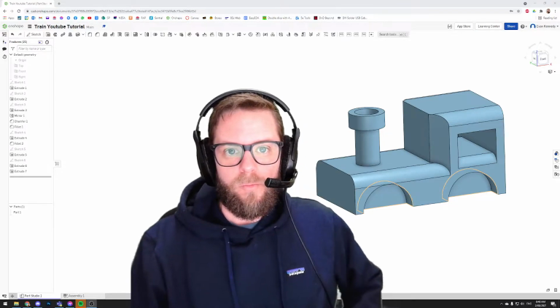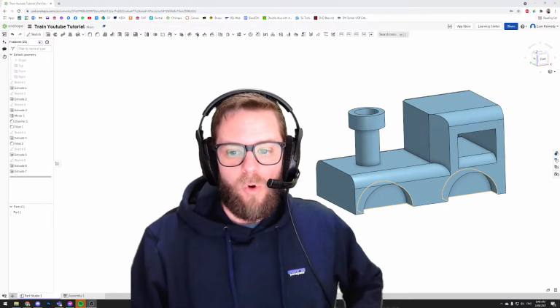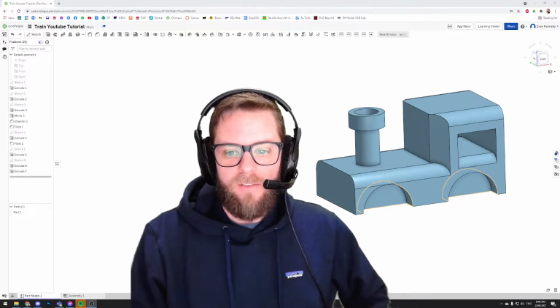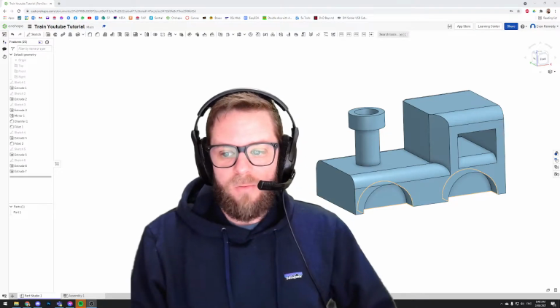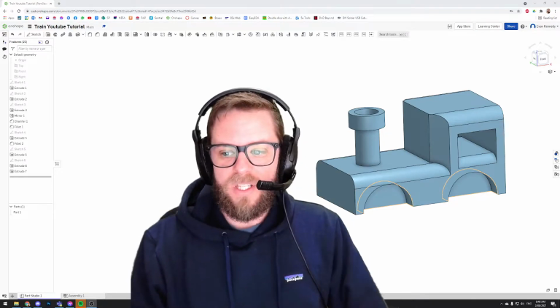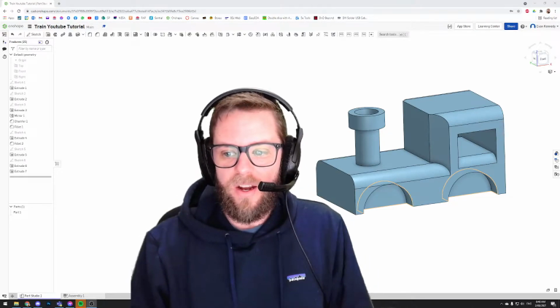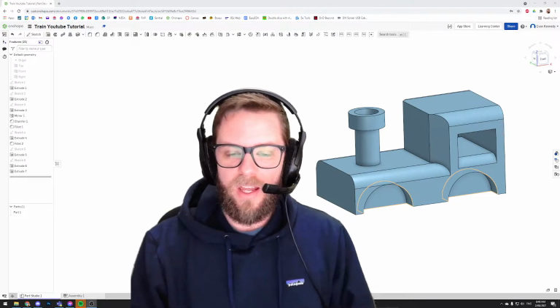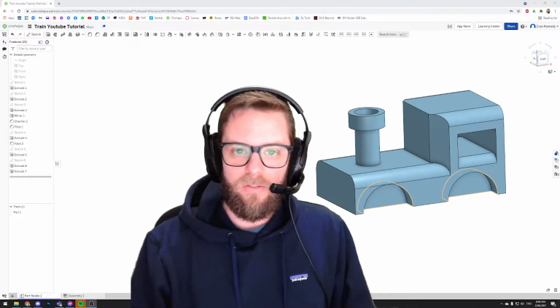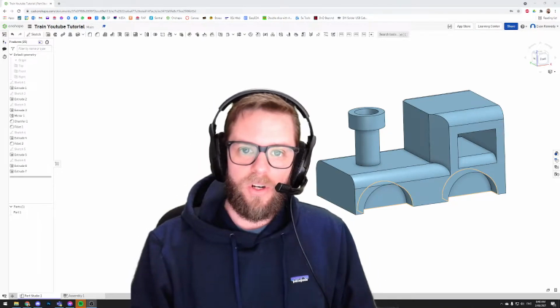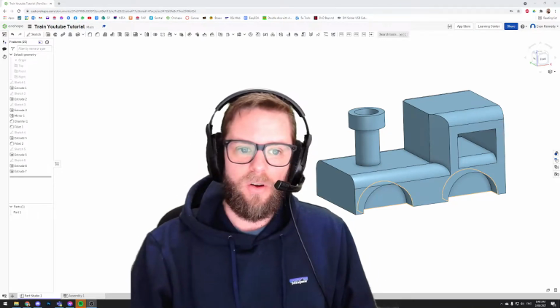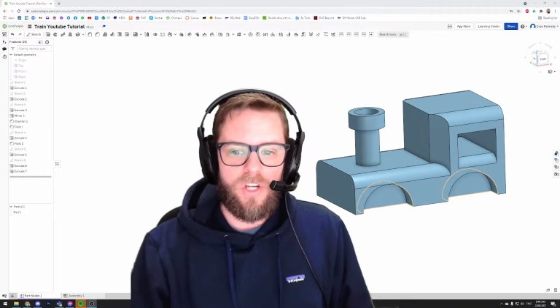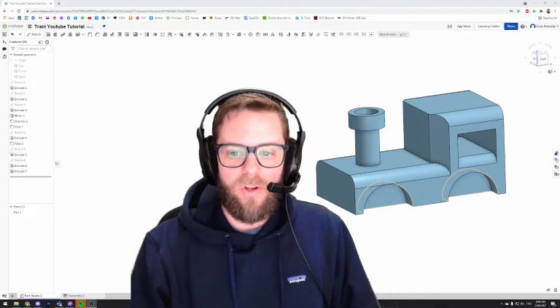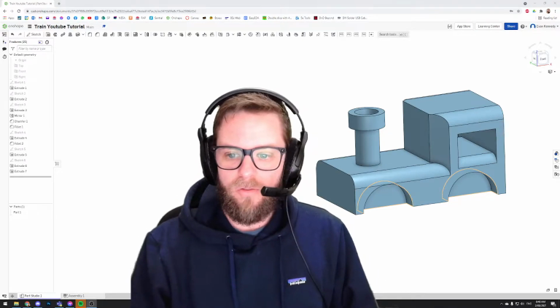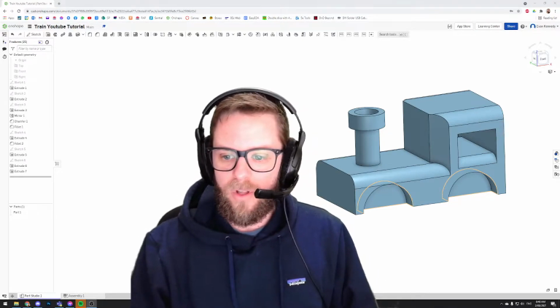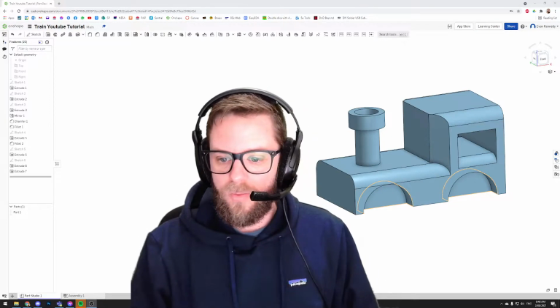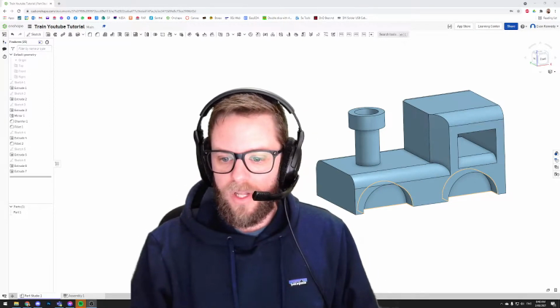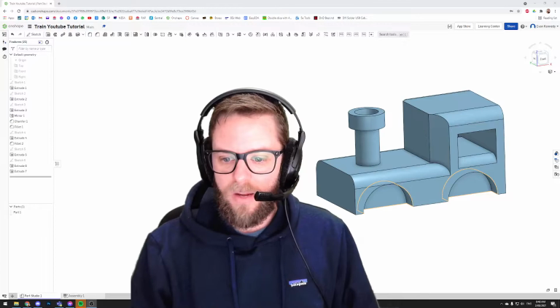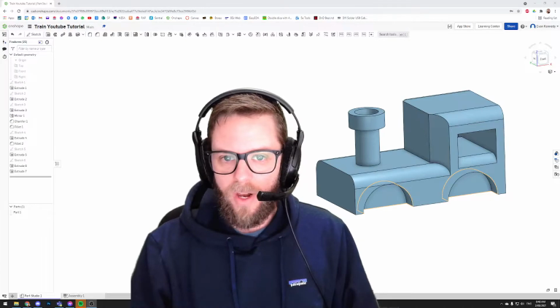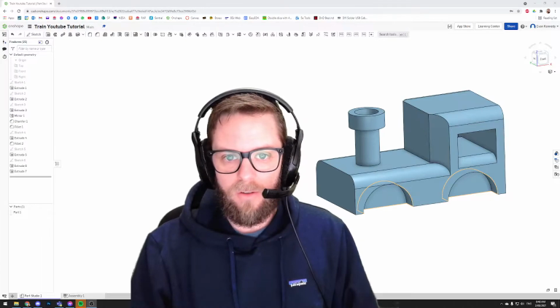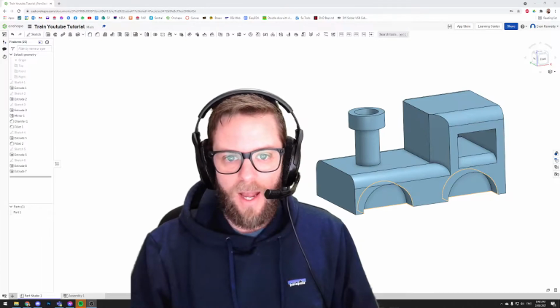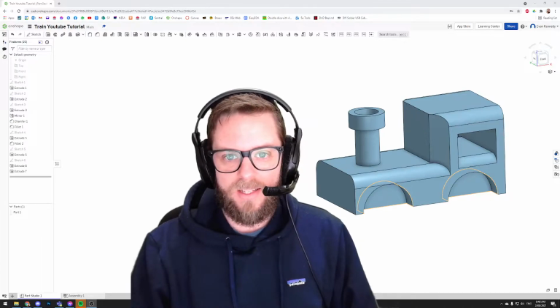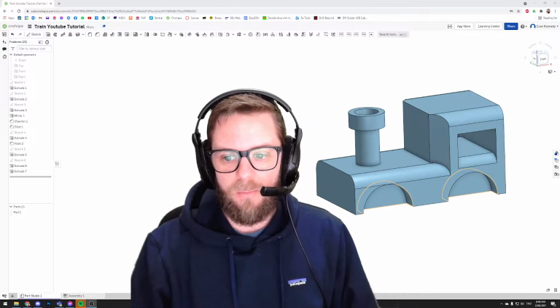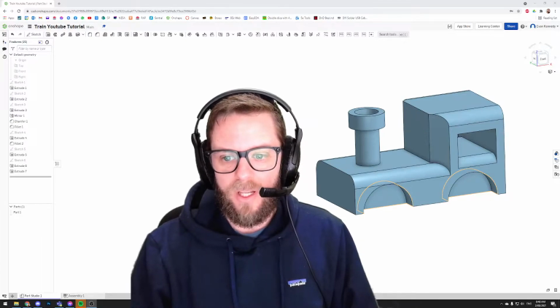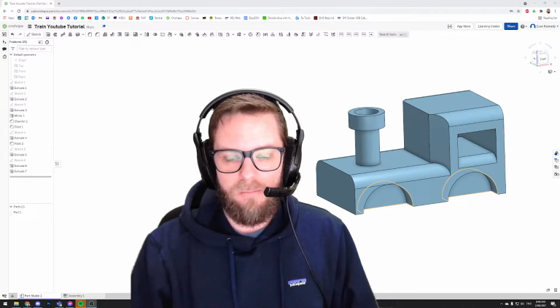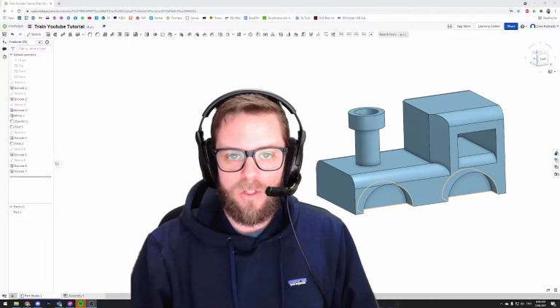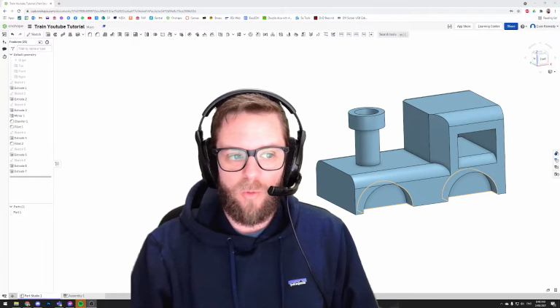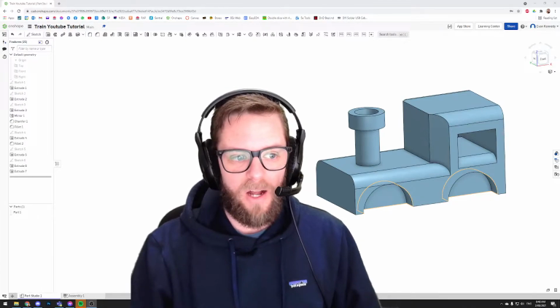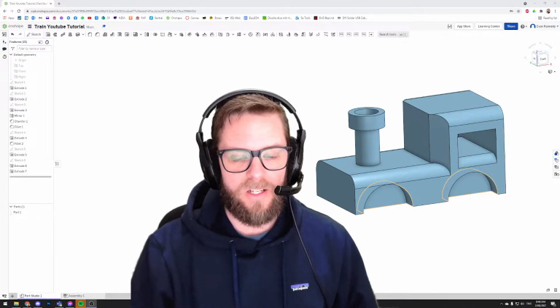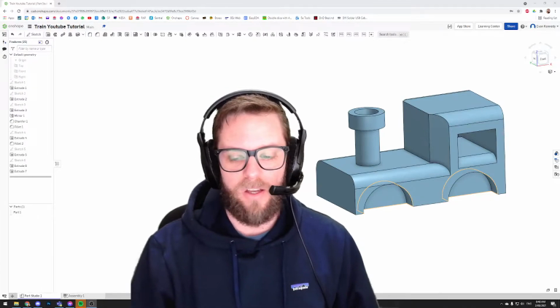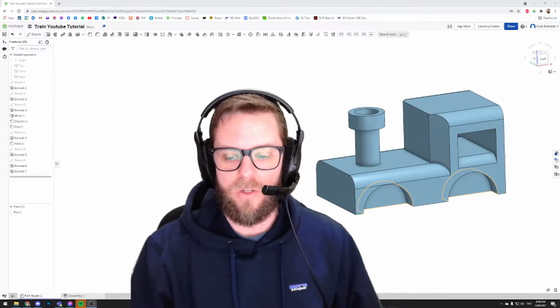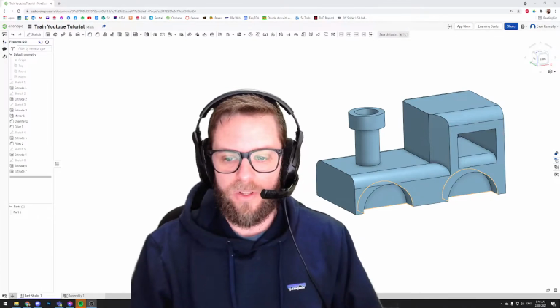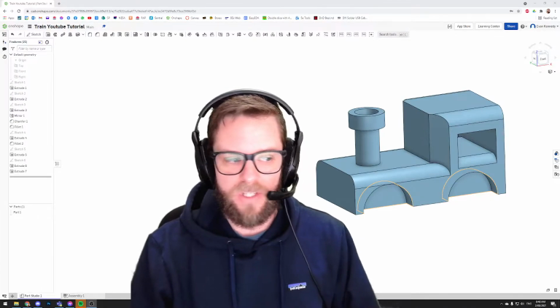Morning everyone, Mr. Kennedy here. I've got another Onshape video for you this morning. Today we're going to have a look at assembly and multiple parts and how you can join those together.